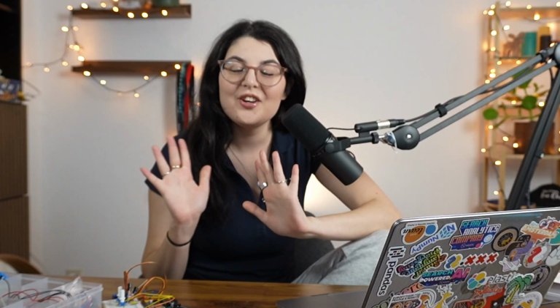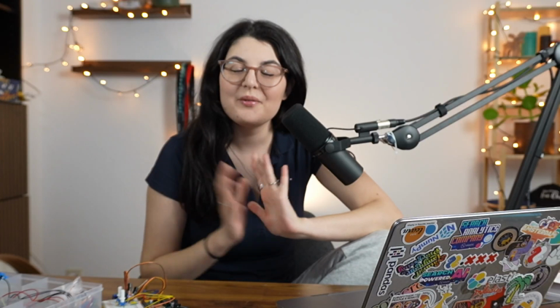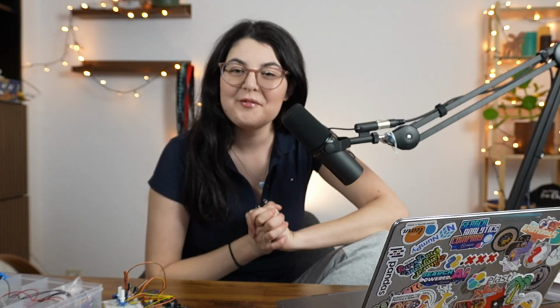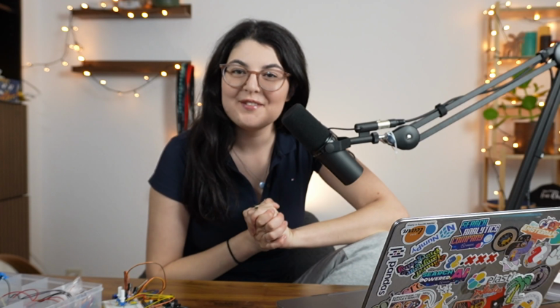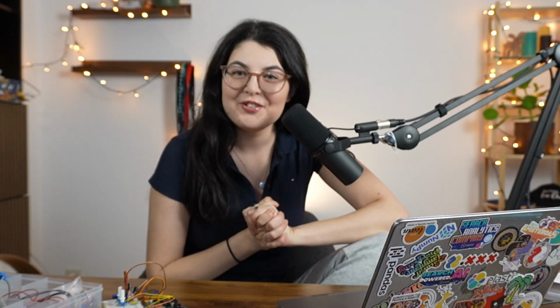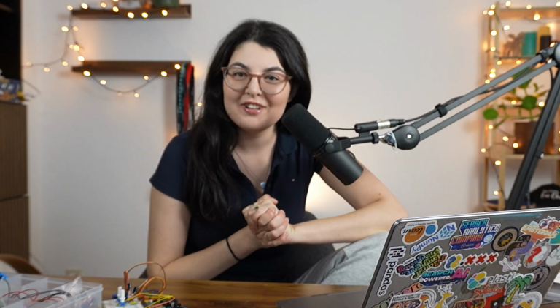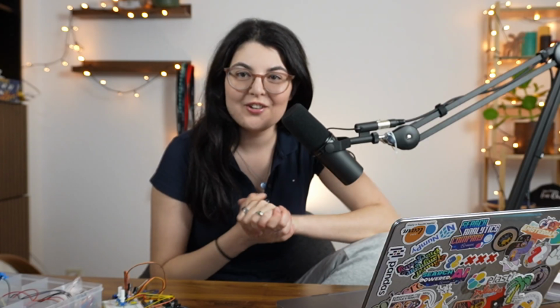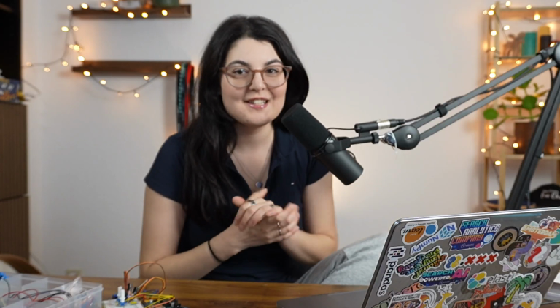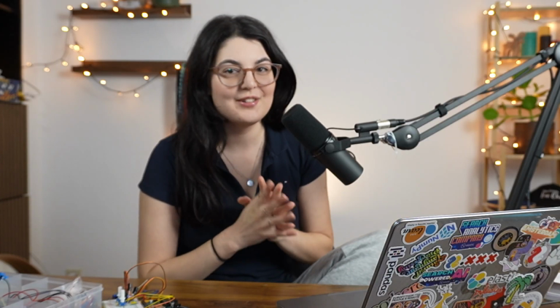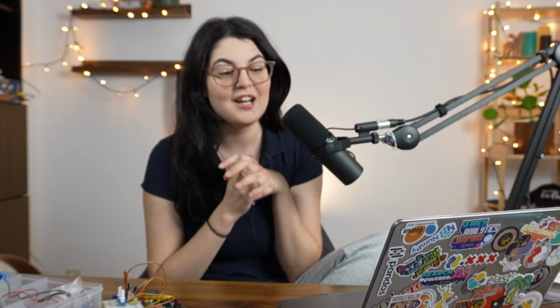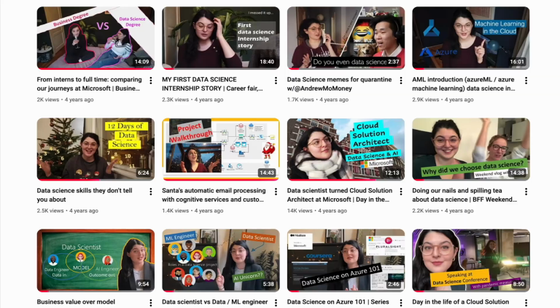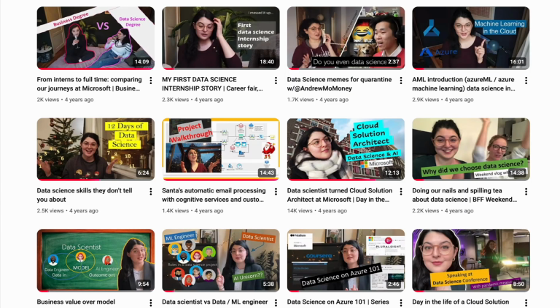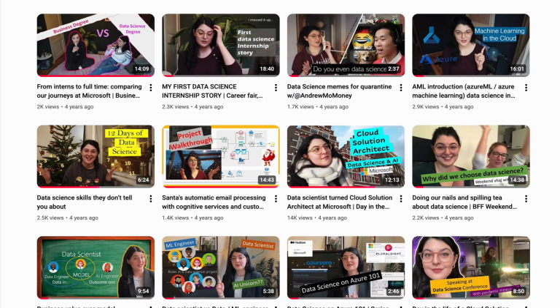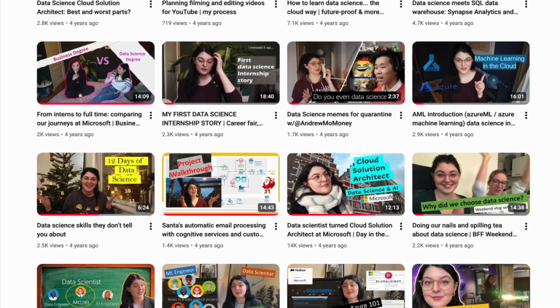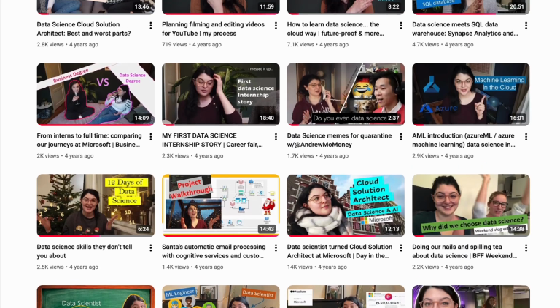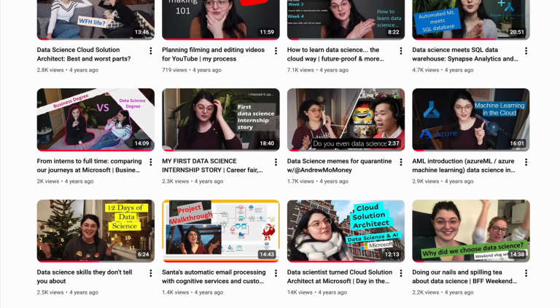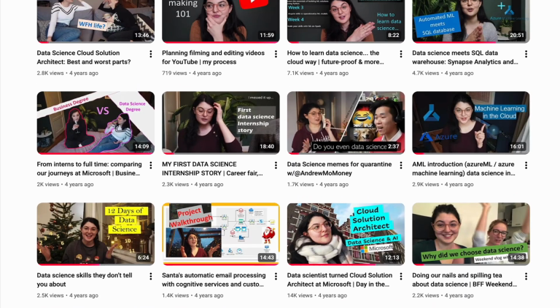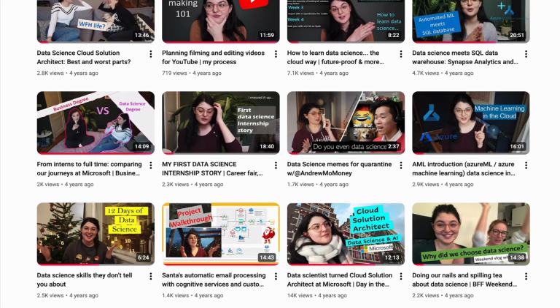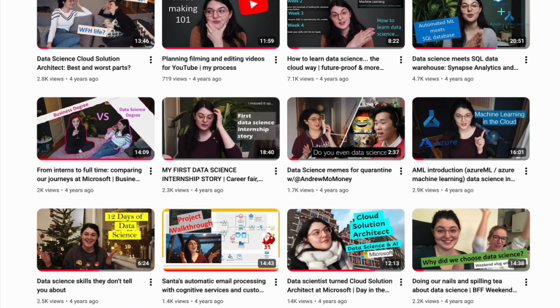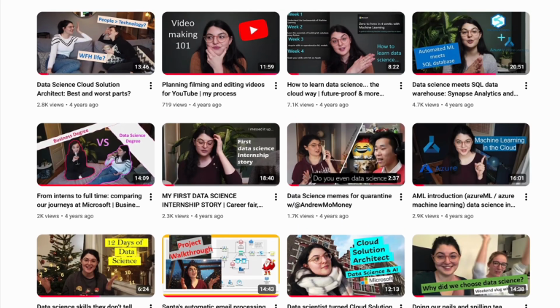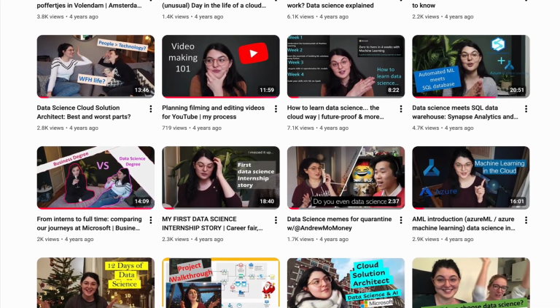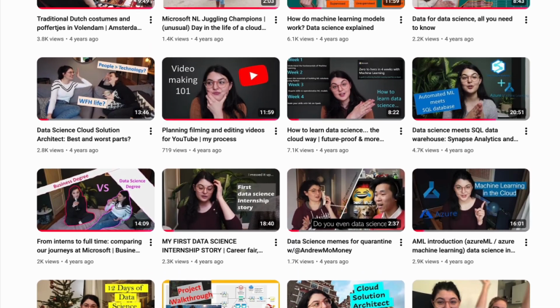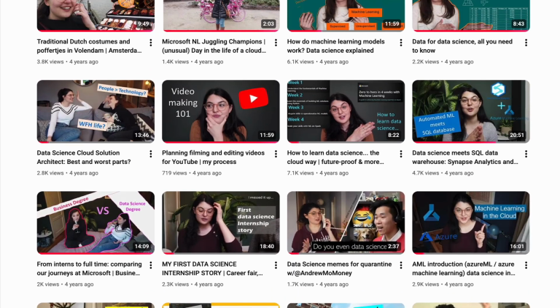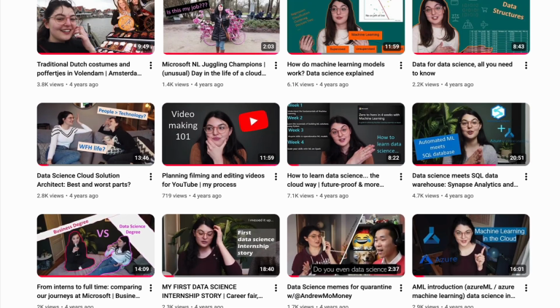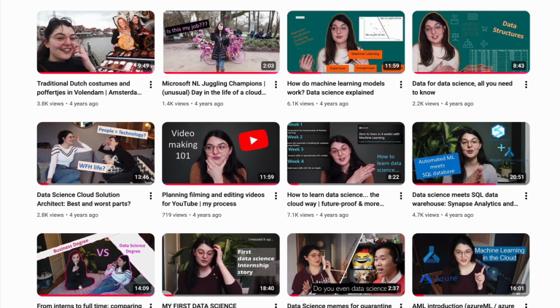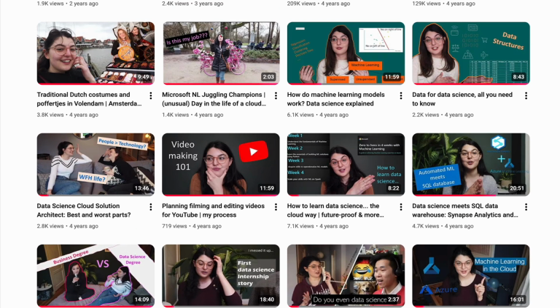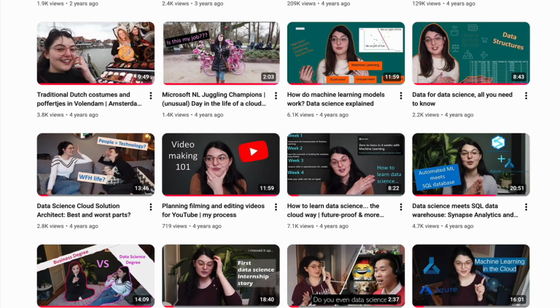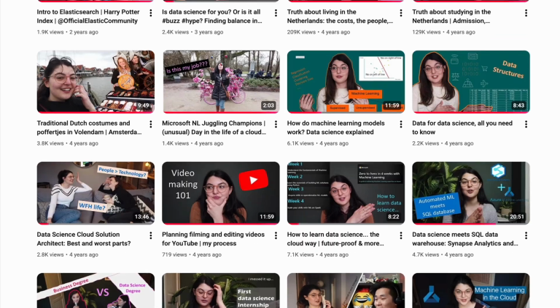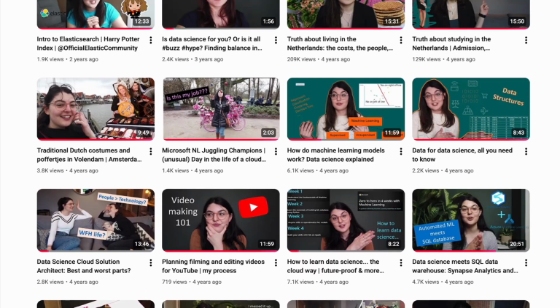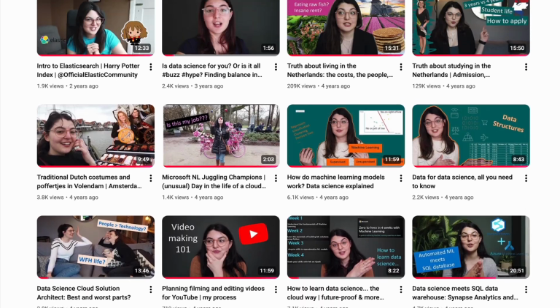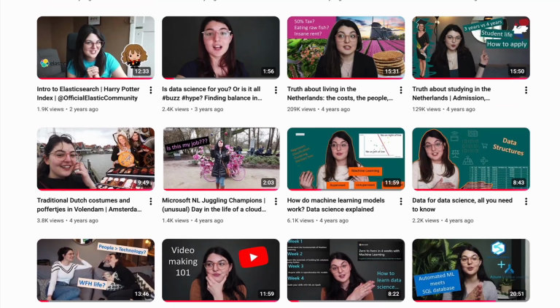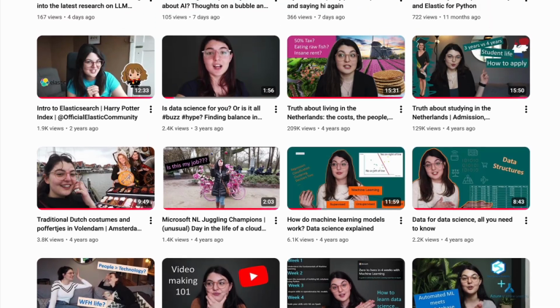Hello everyone and welcome to a new video. This is Yulia. Normally on this channel we talk a lot about data science and ML — basics, applications, and whatnot.